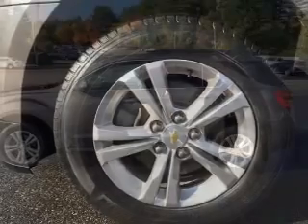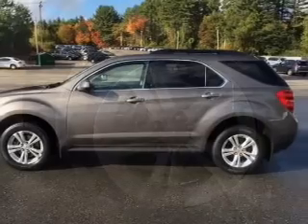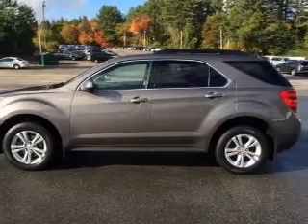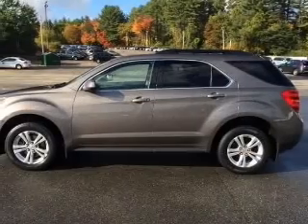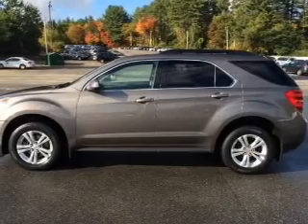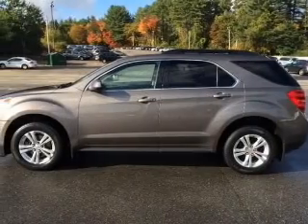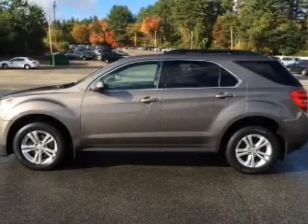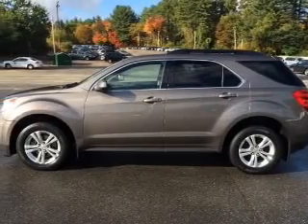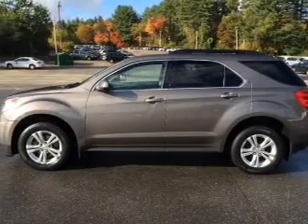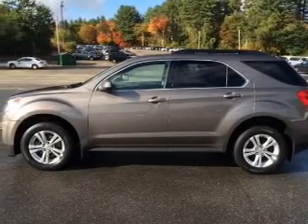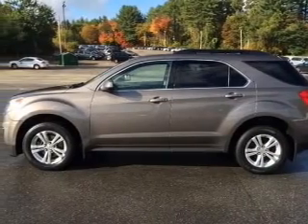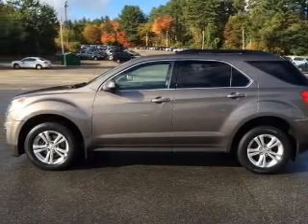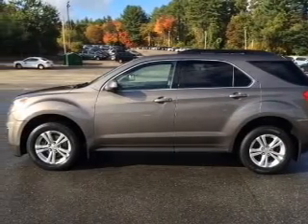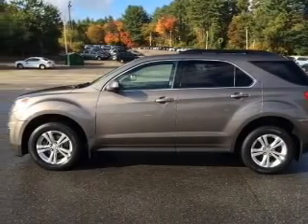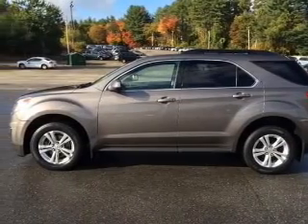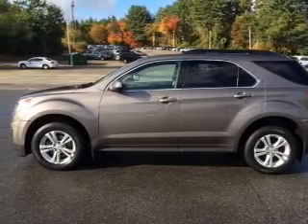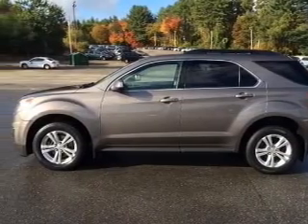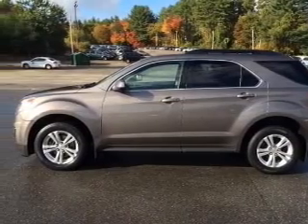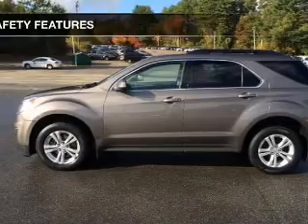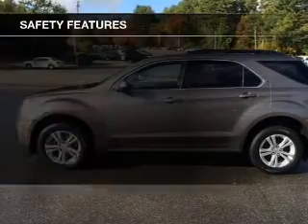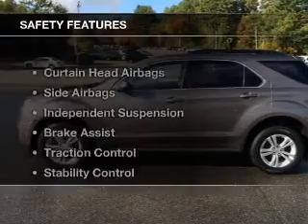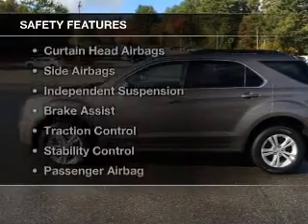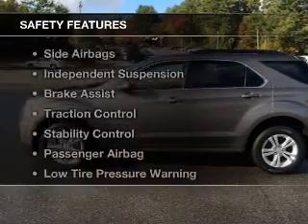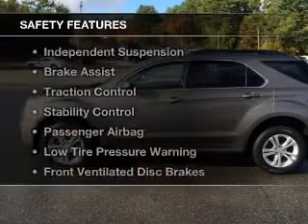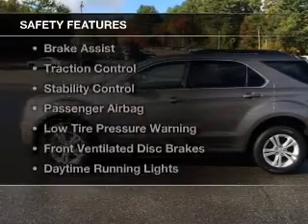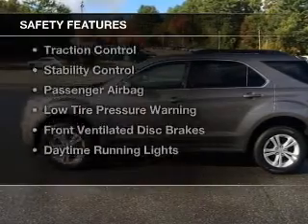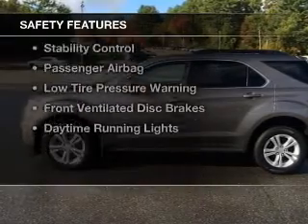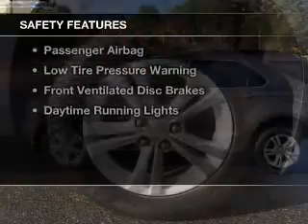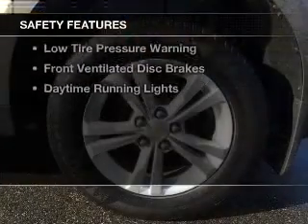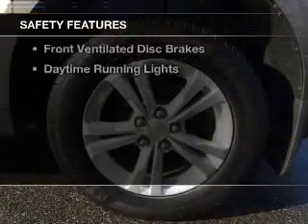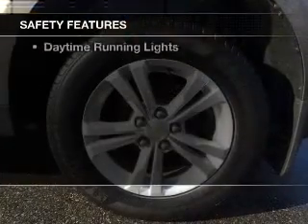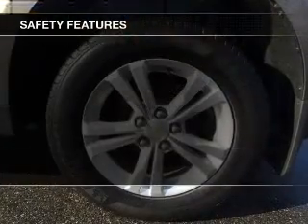Additional features include roof rails, cruise control, keyless entry, and a trip computer. Safety was made a priority with these features.